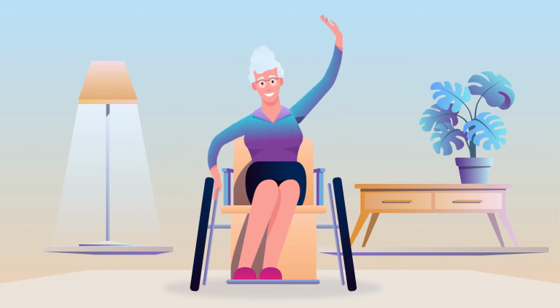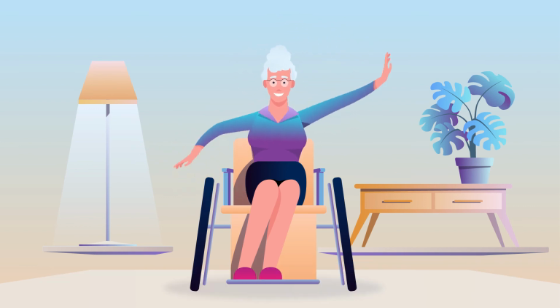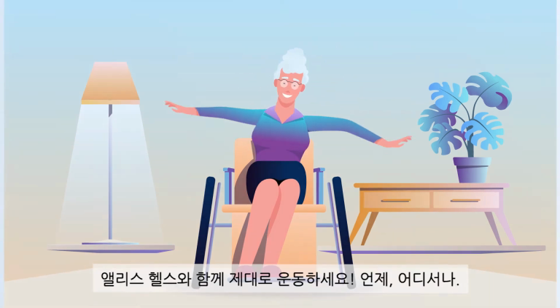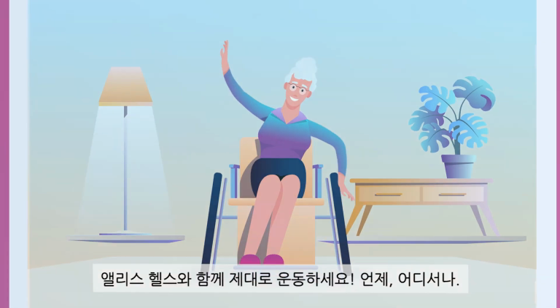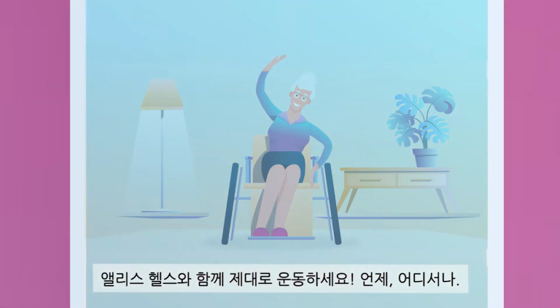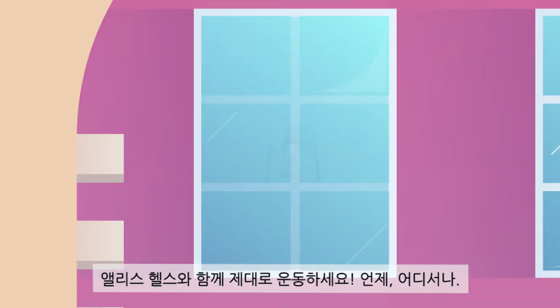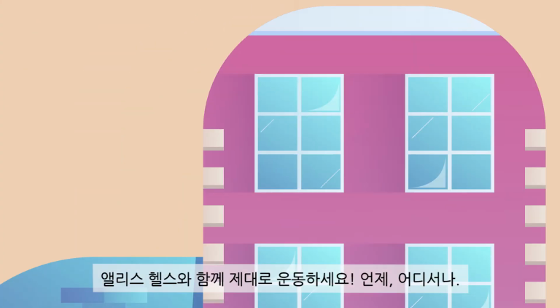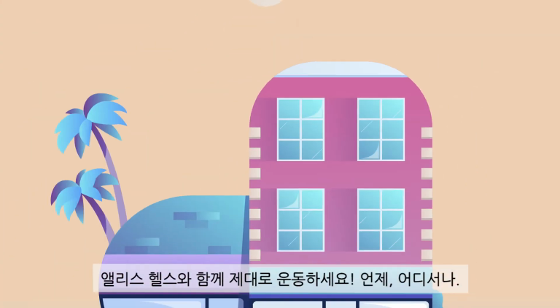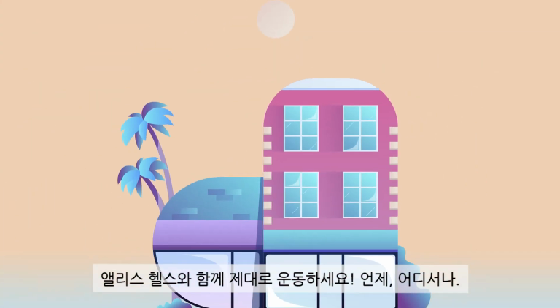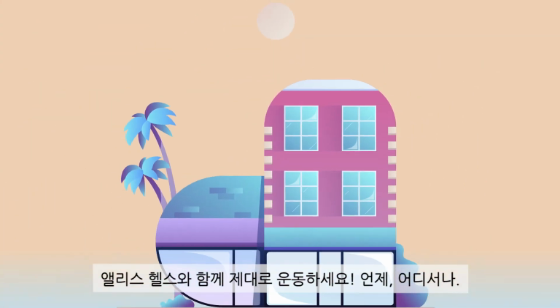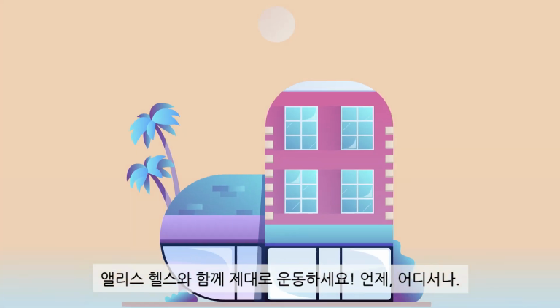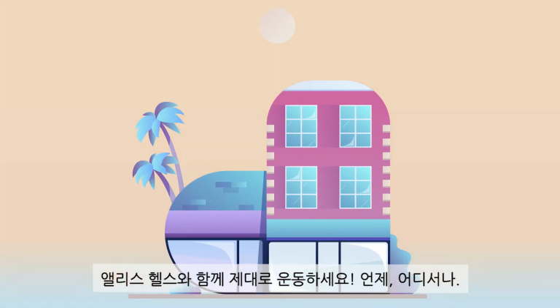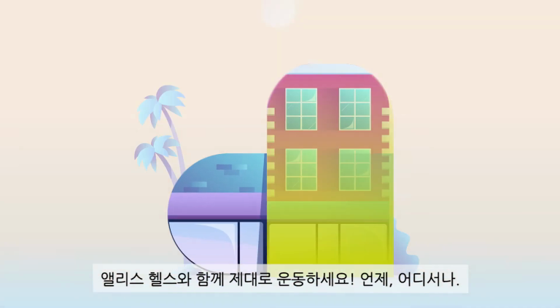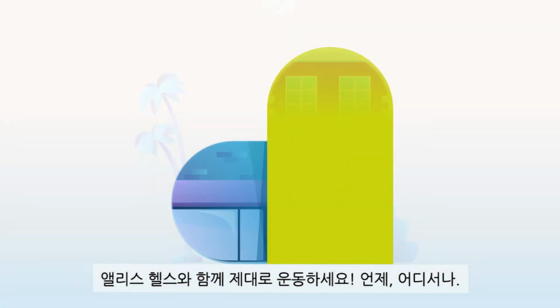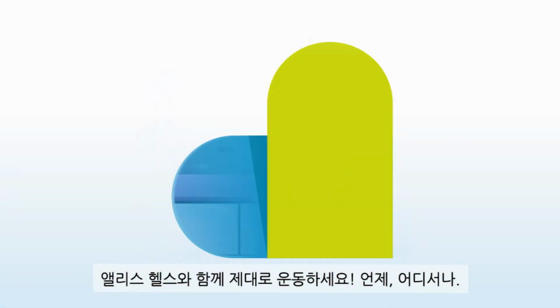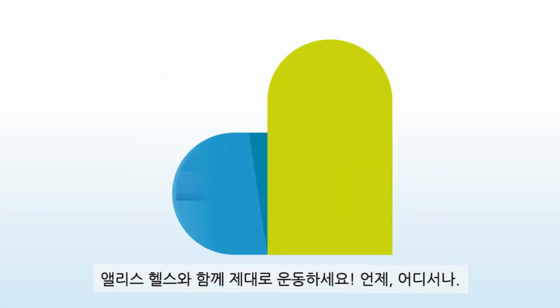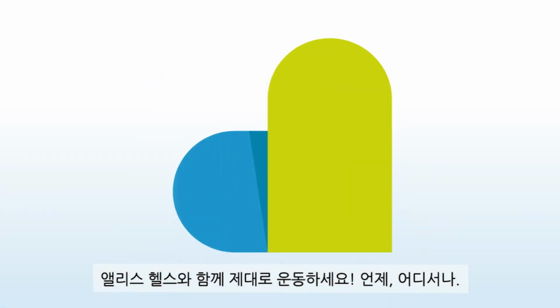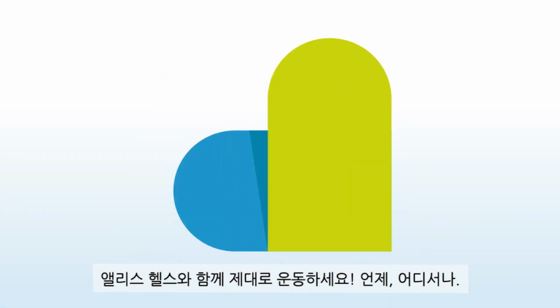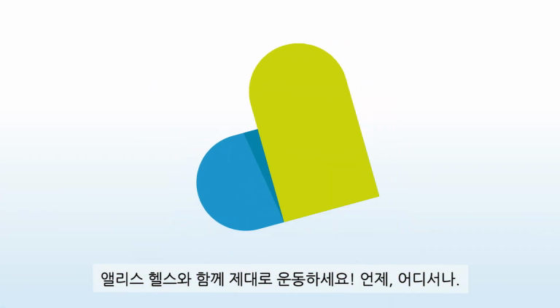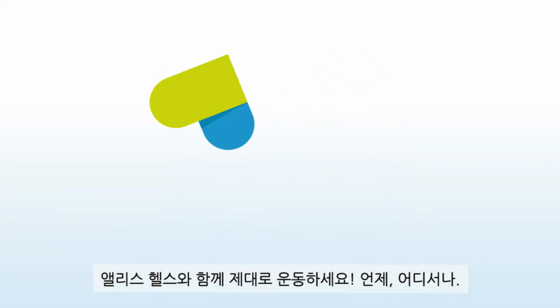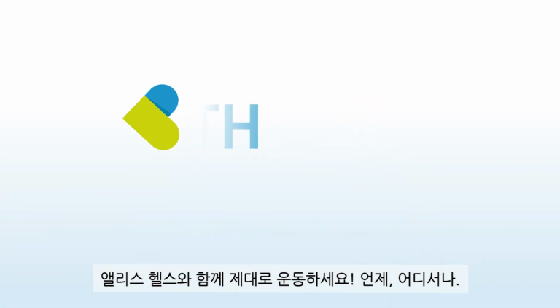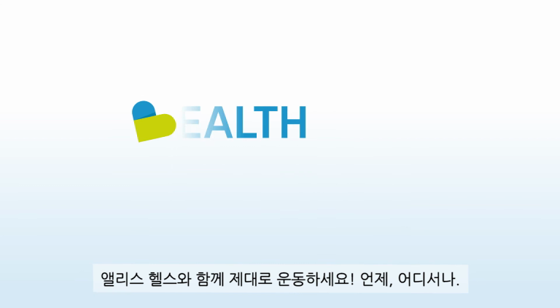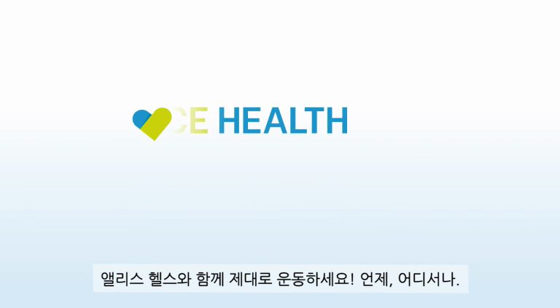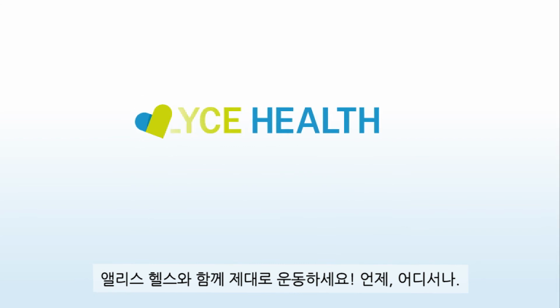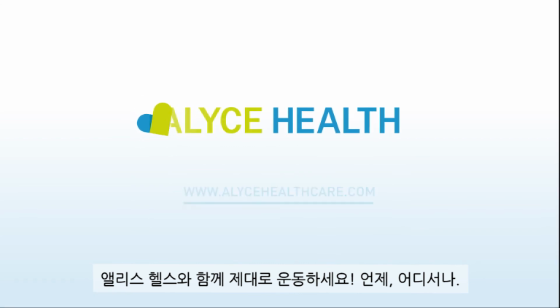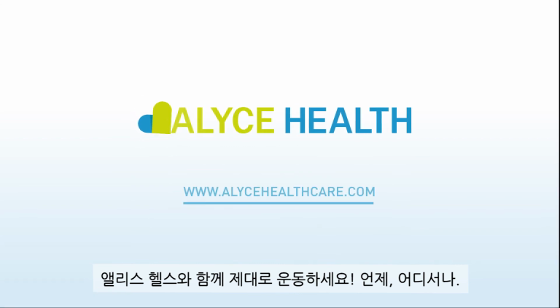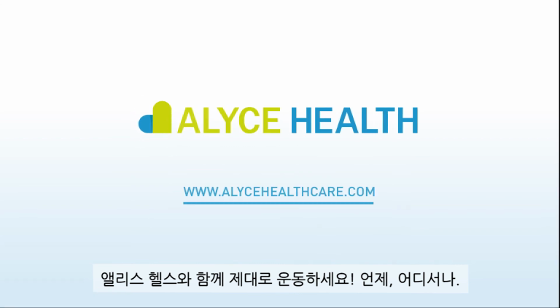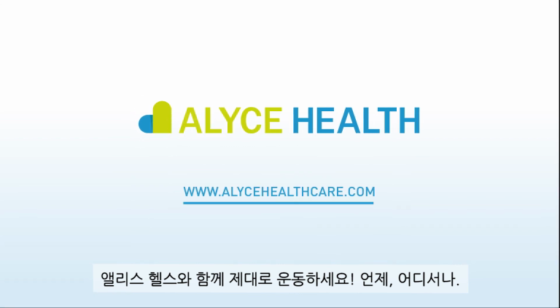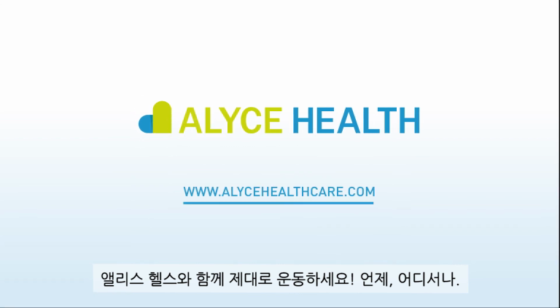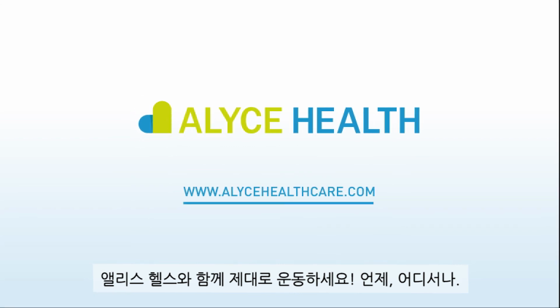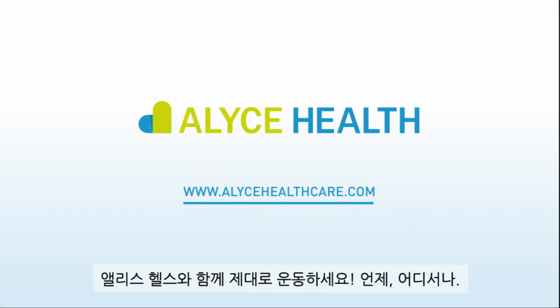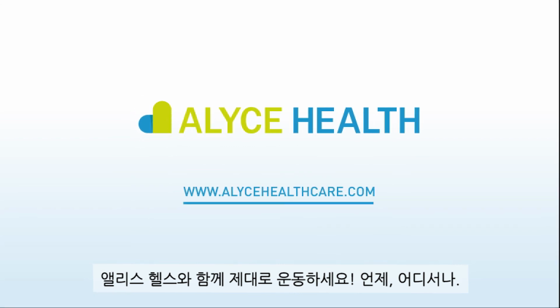Alice Health. Do the right exercise for you. Anytime. Anywhere.